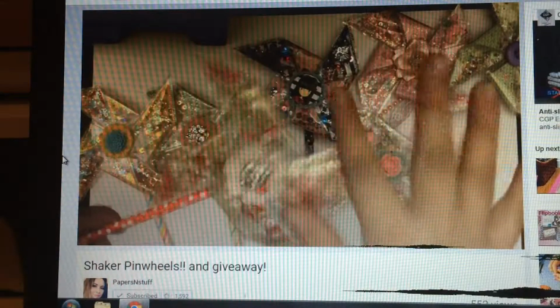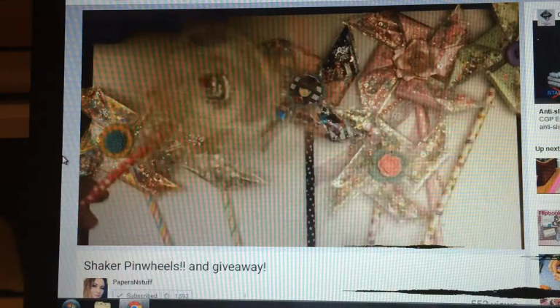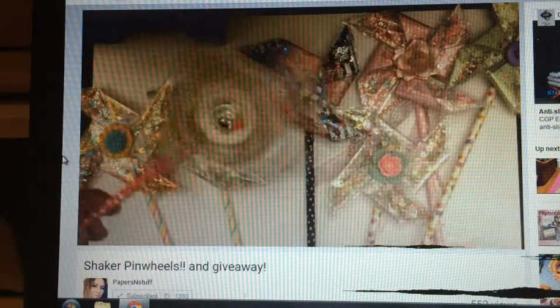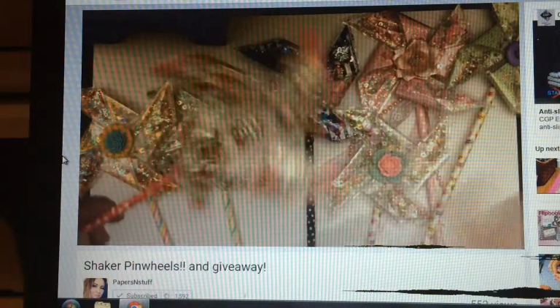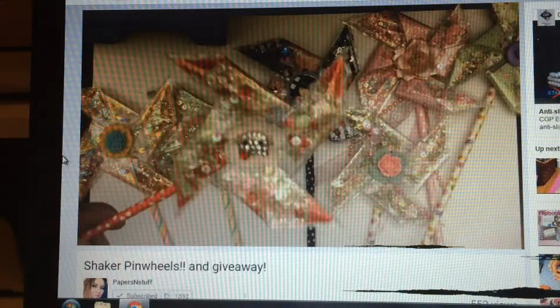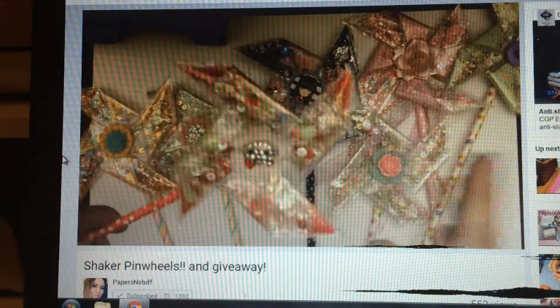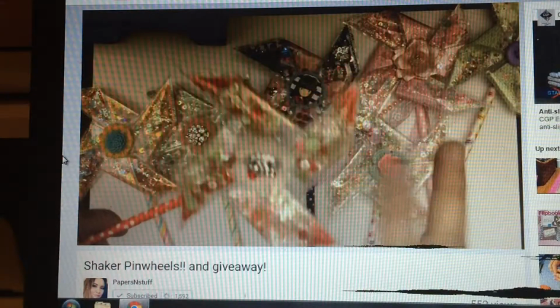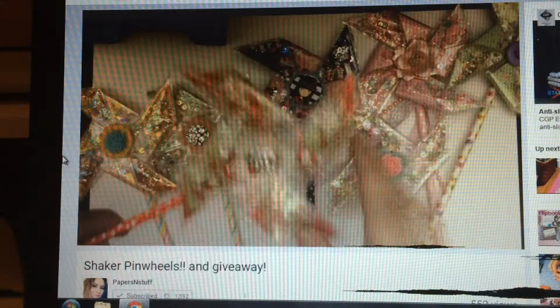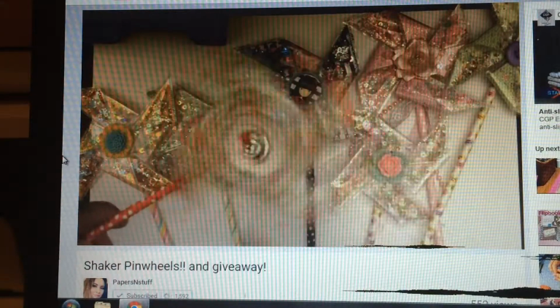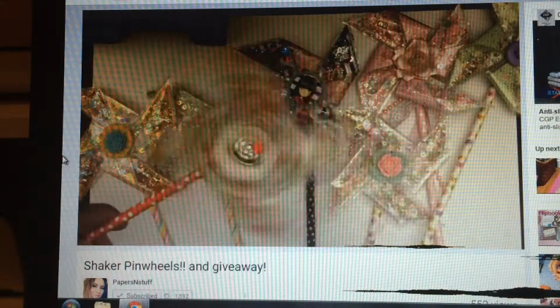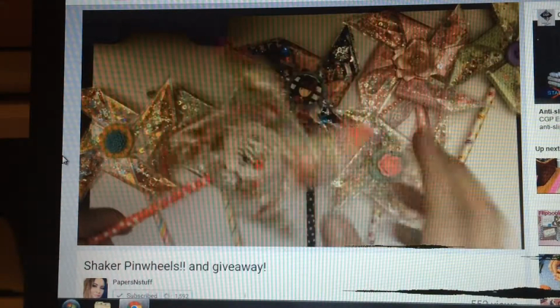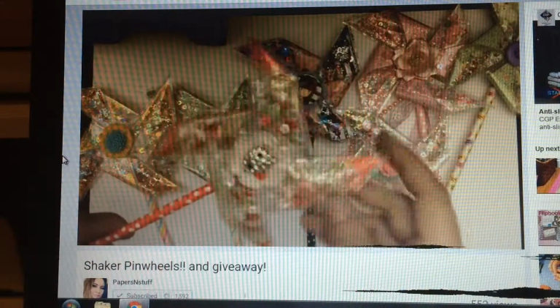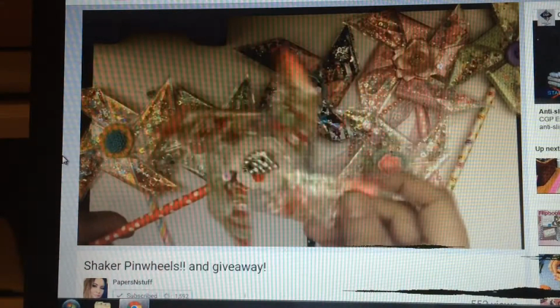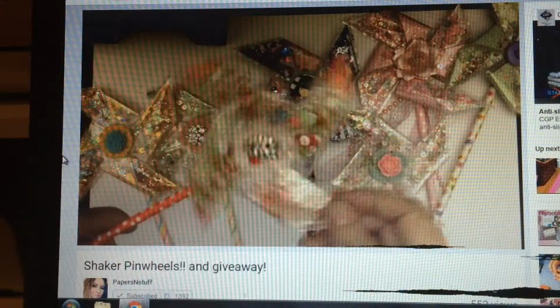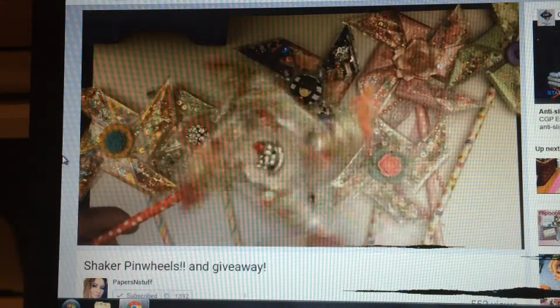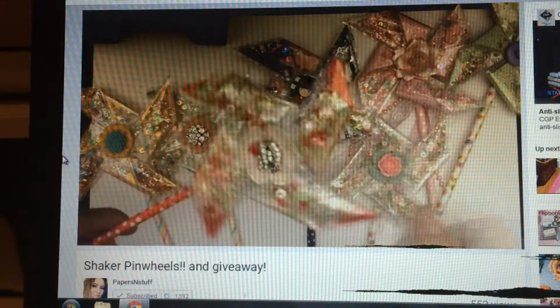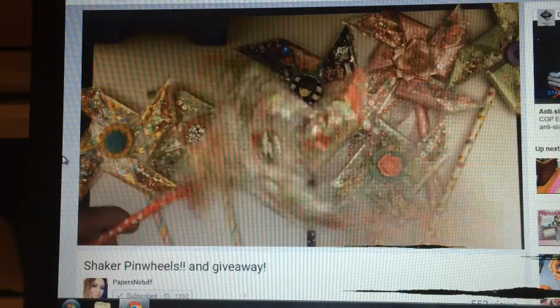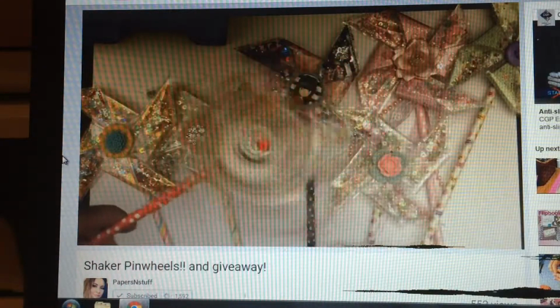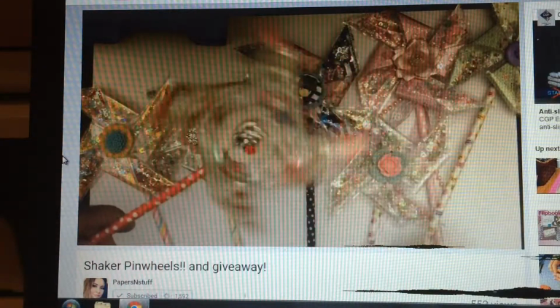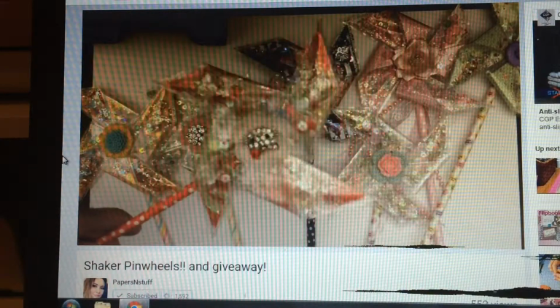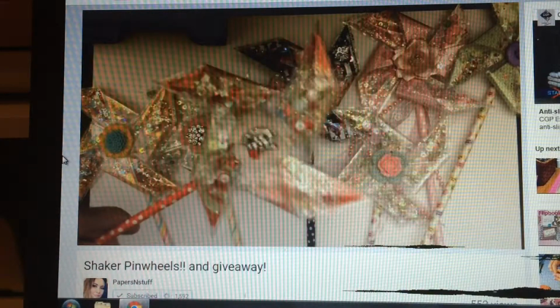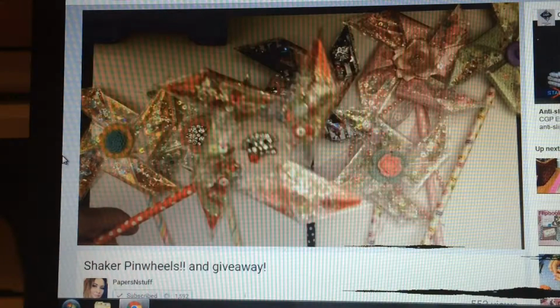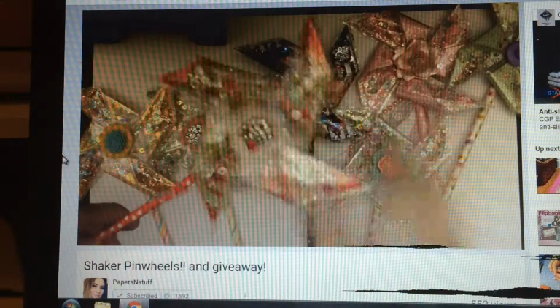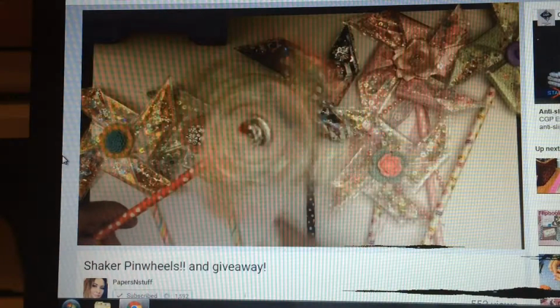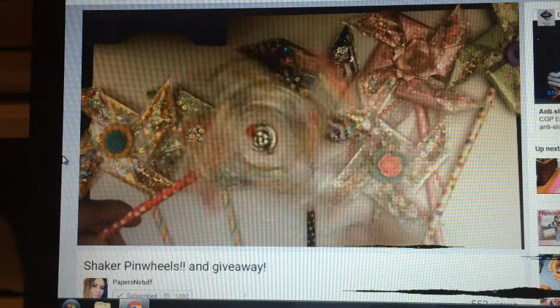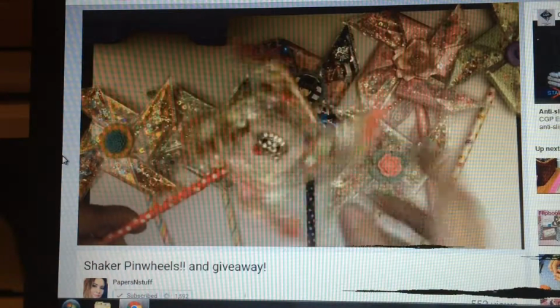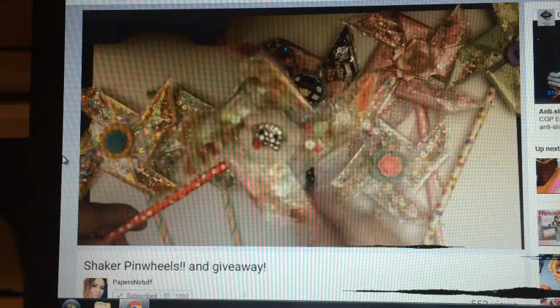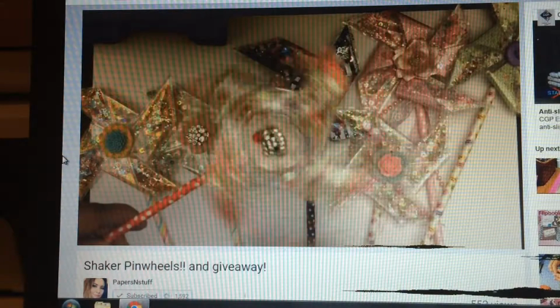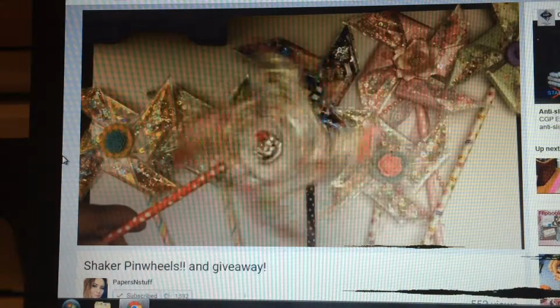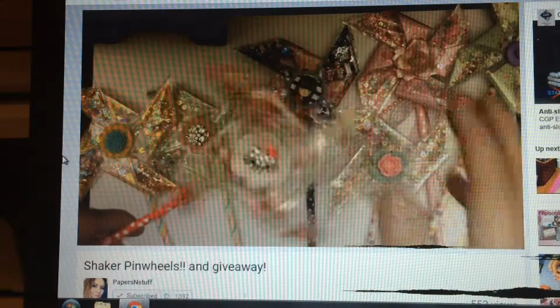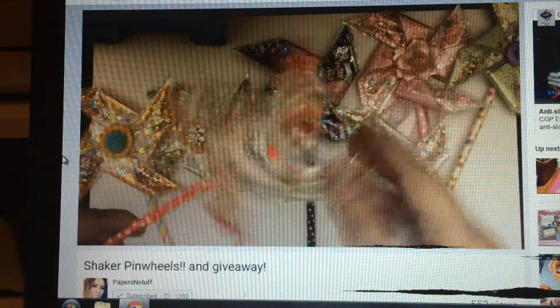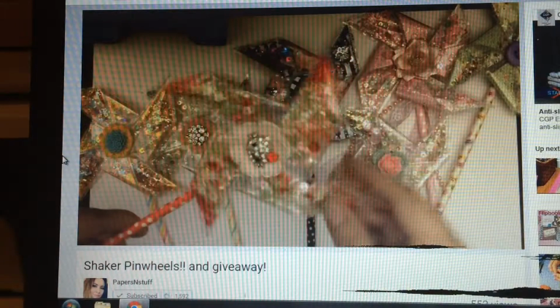Or a card, or even in a layout. I'm just amazed by her work.